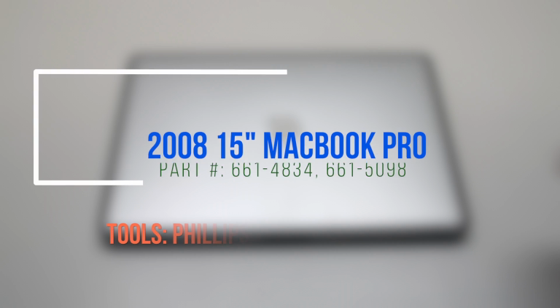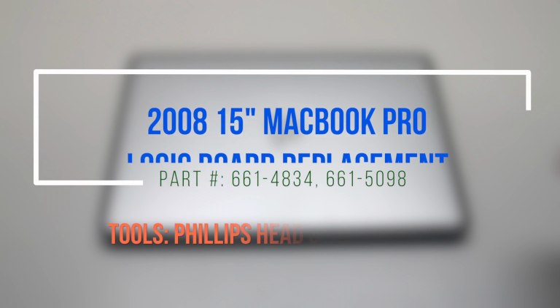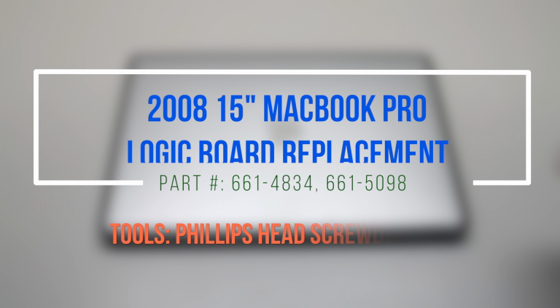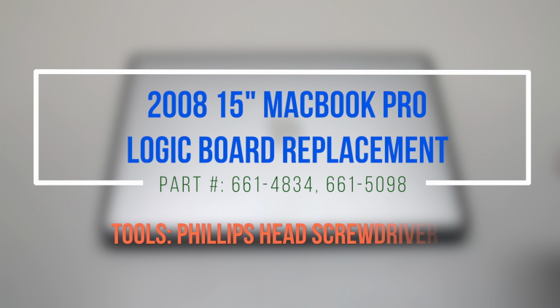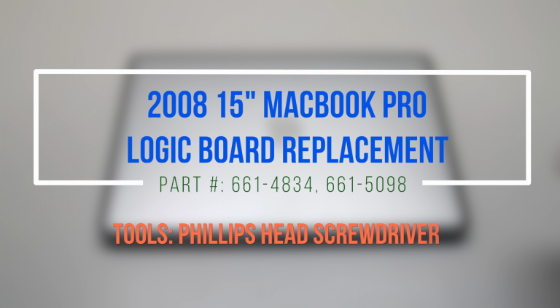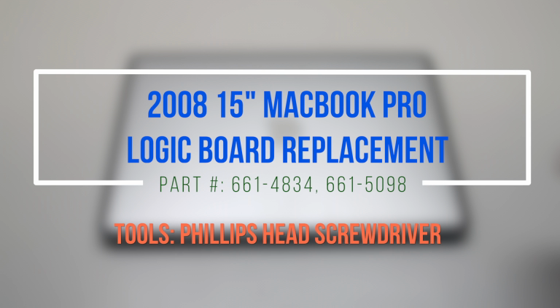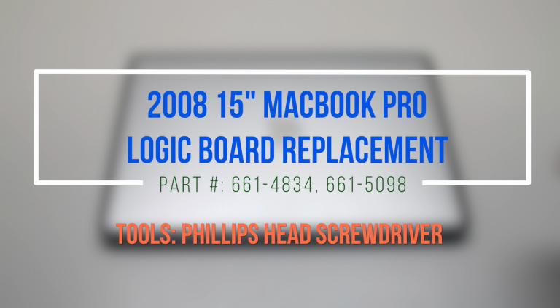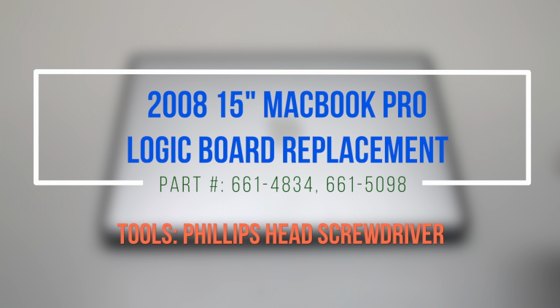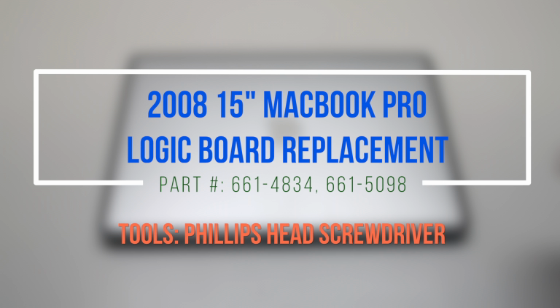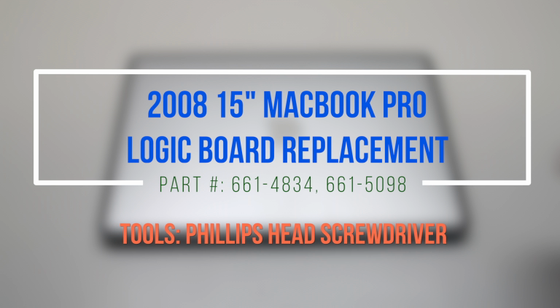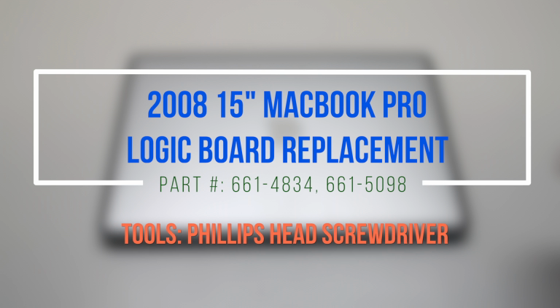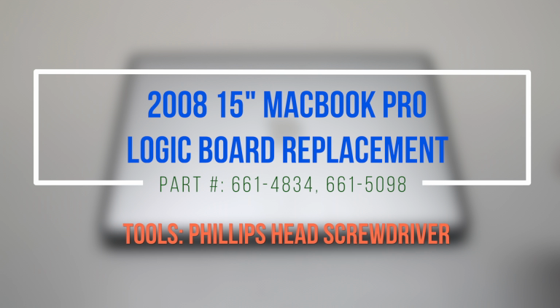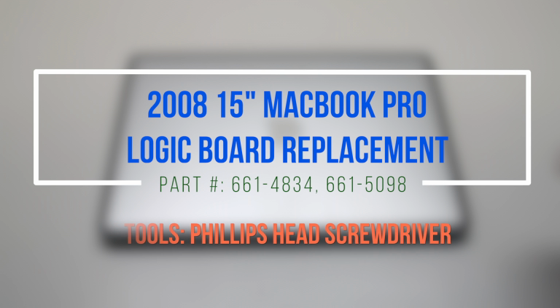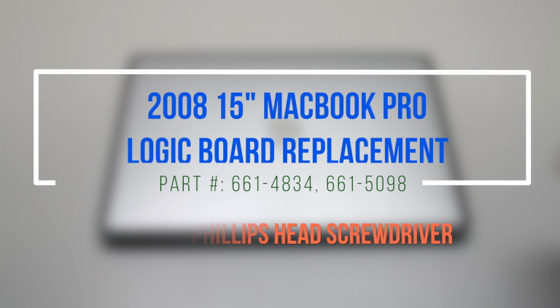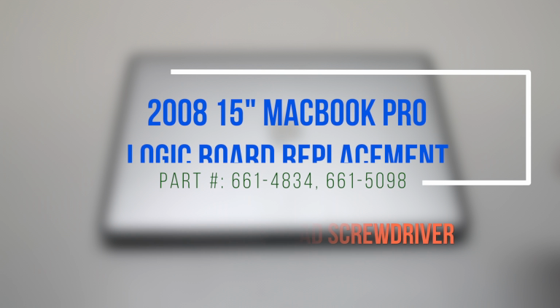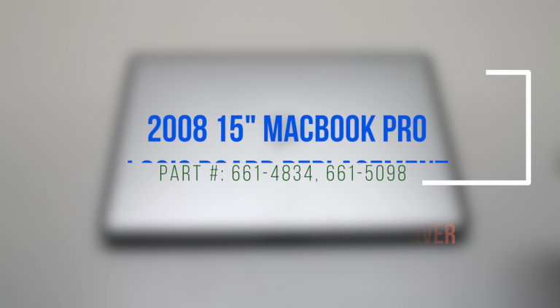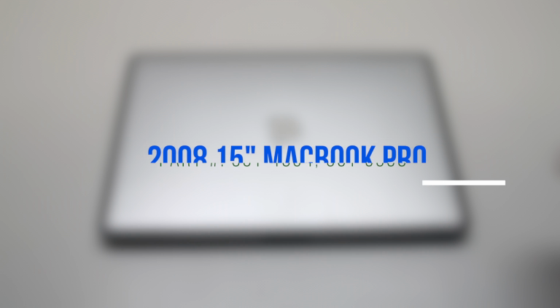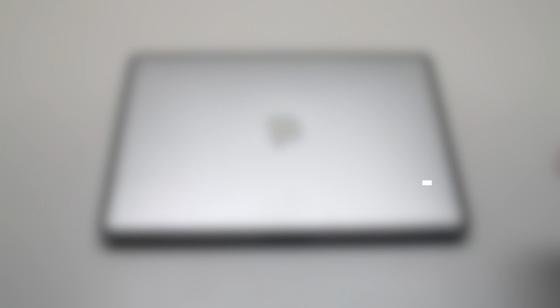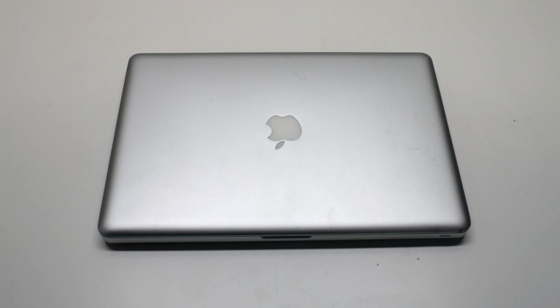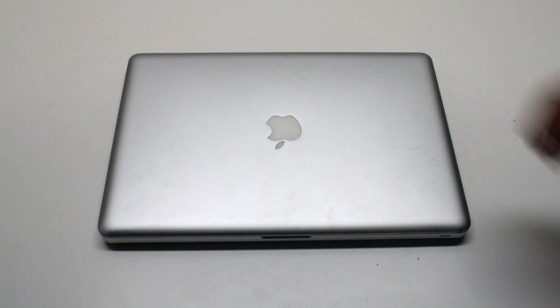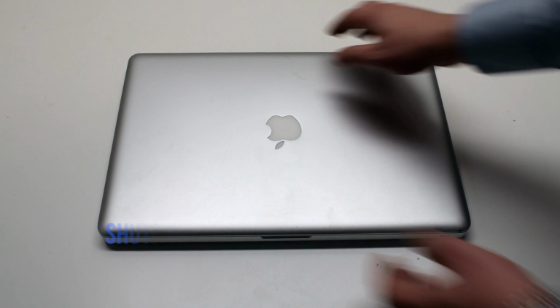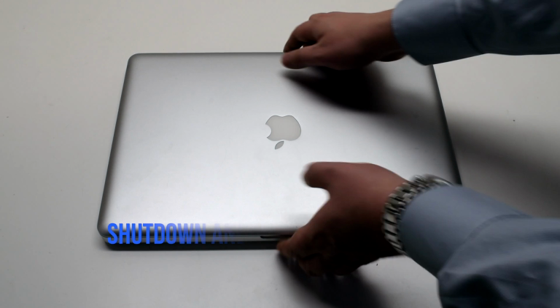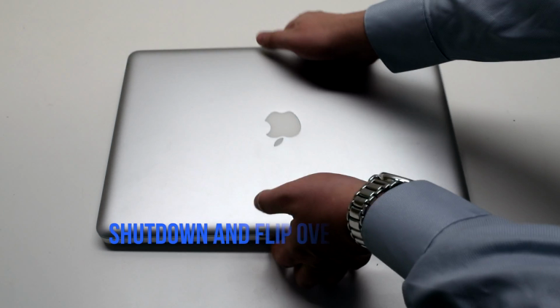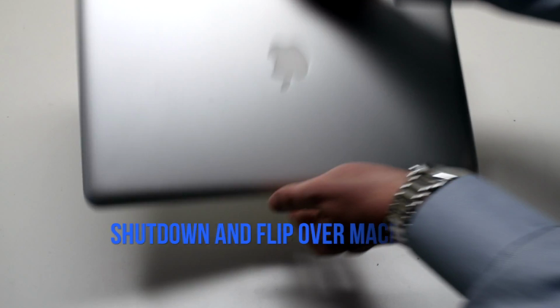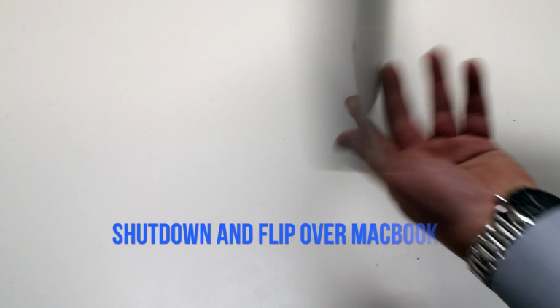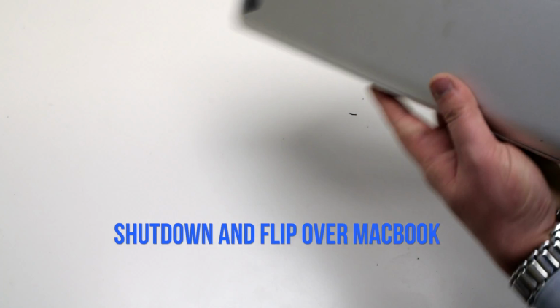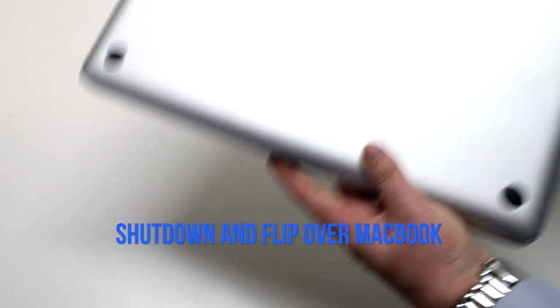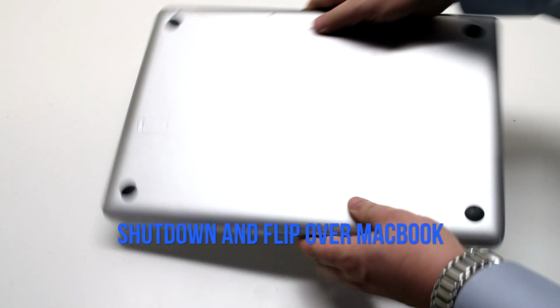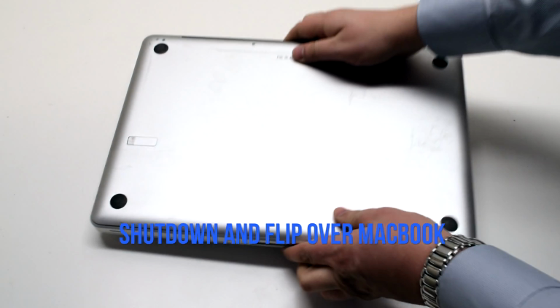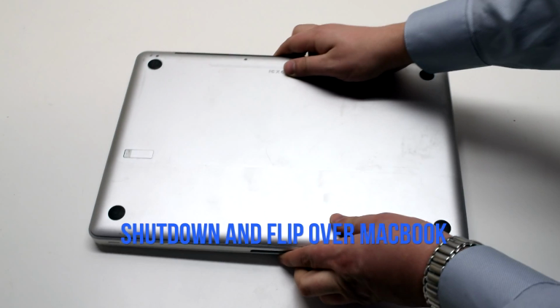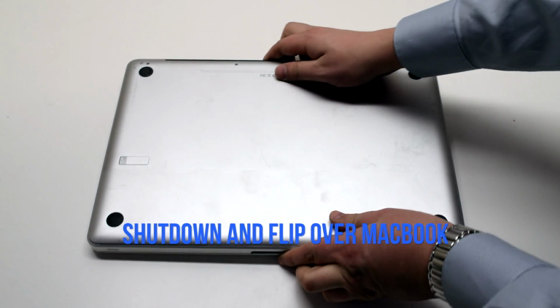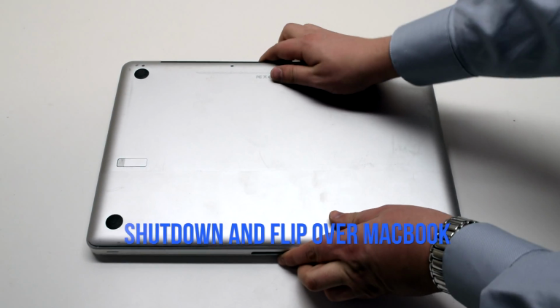2008 15-inch MacBook Pro logic board replacement. Make sure that the MacBook is shut down and flip it over.